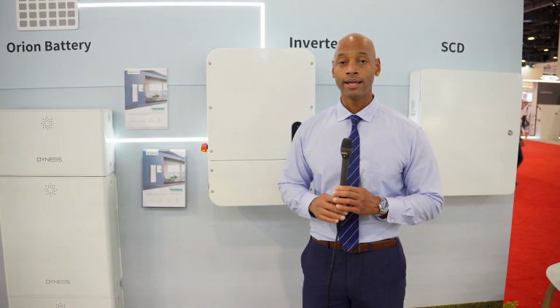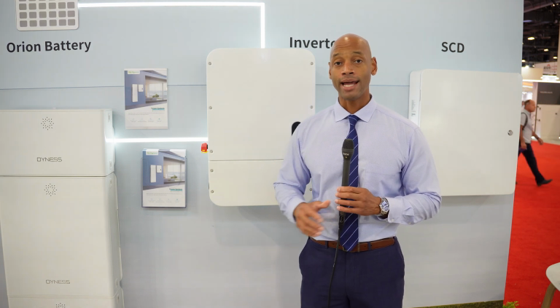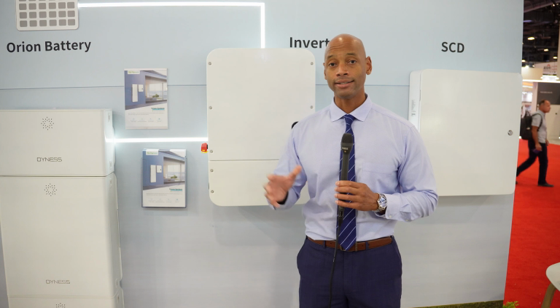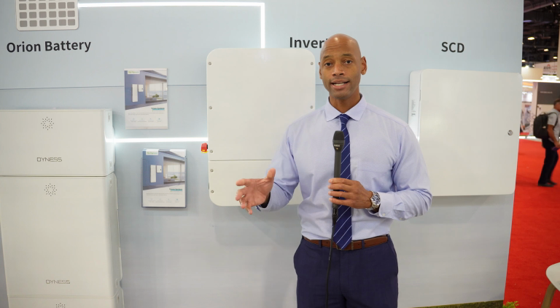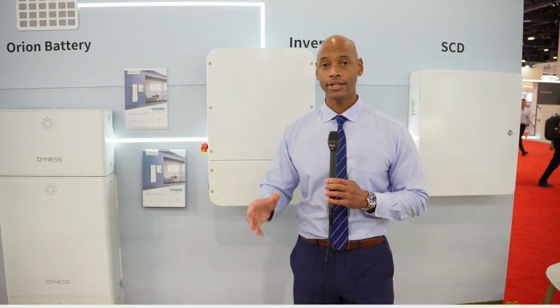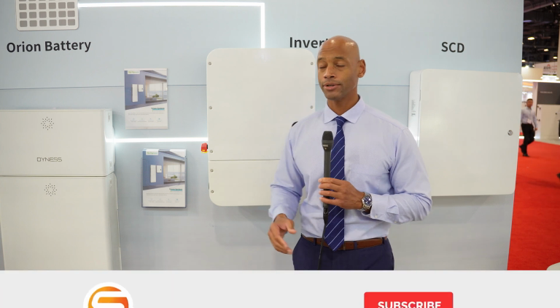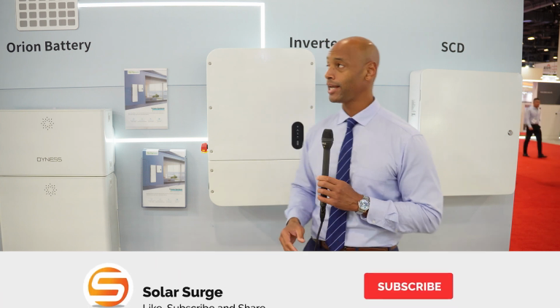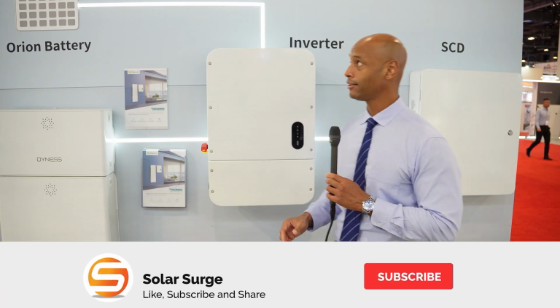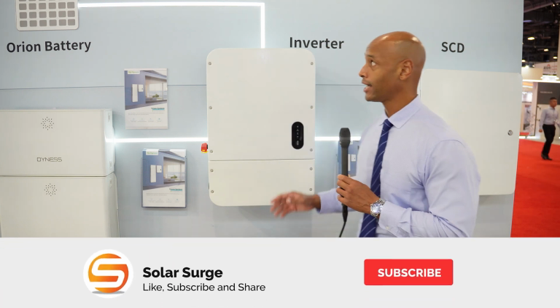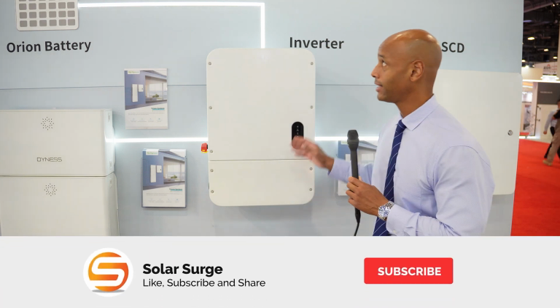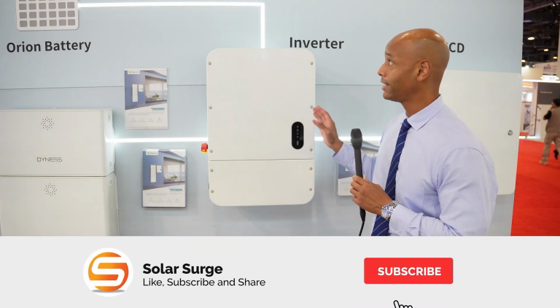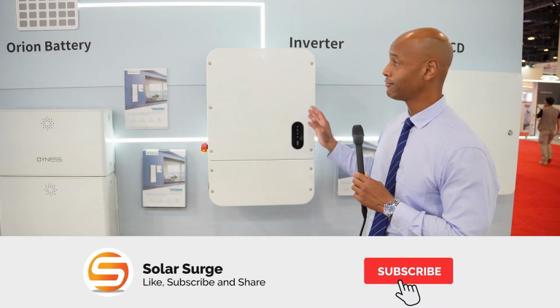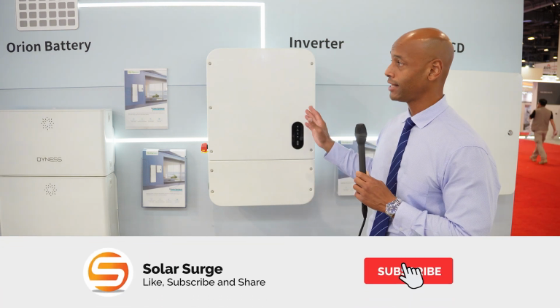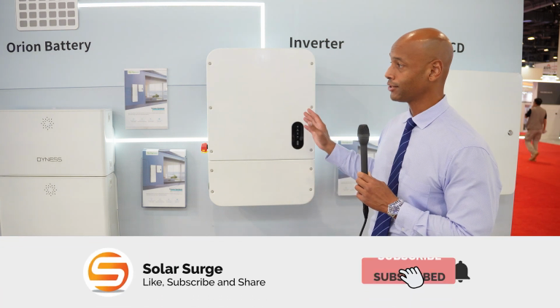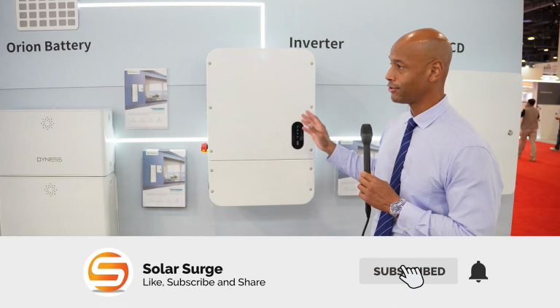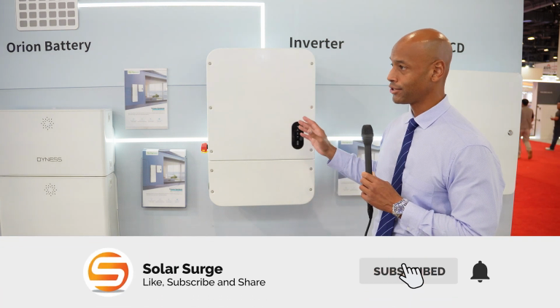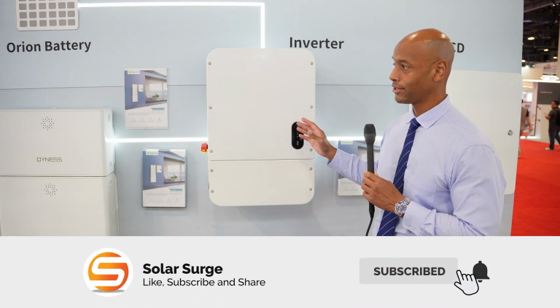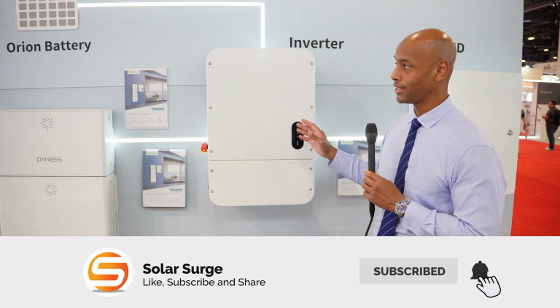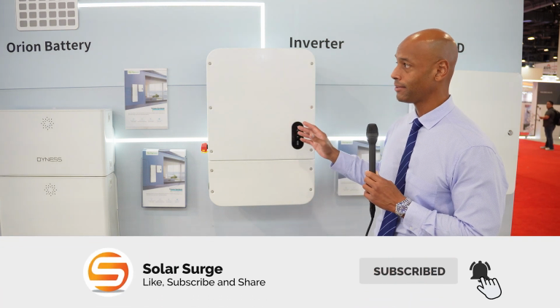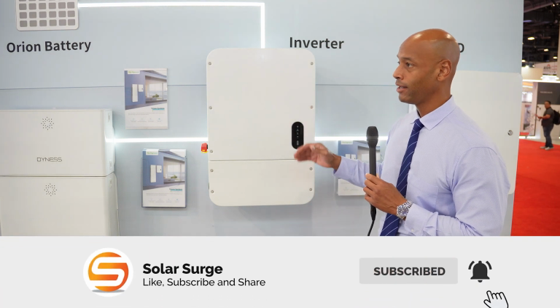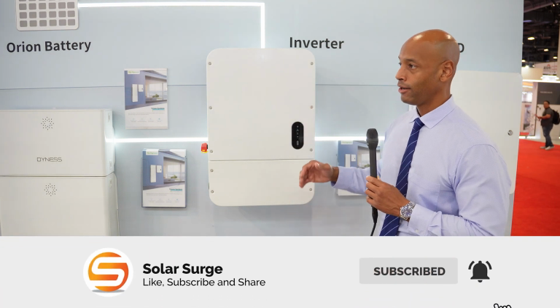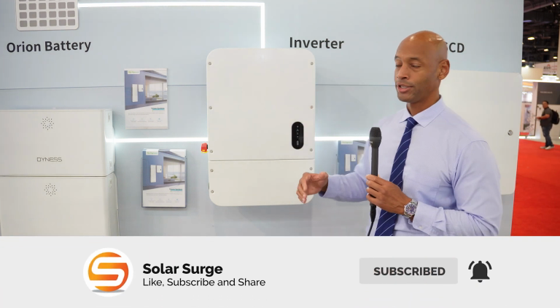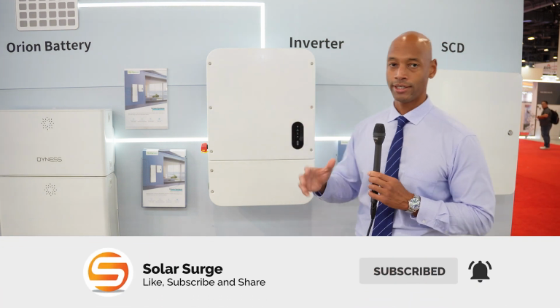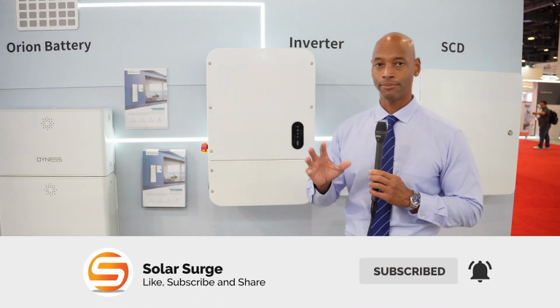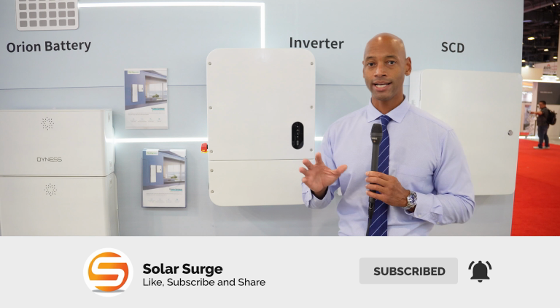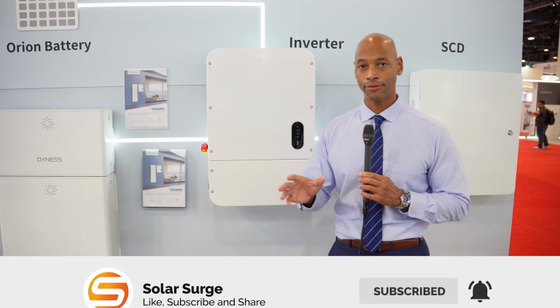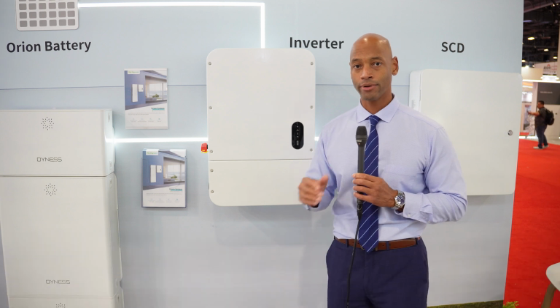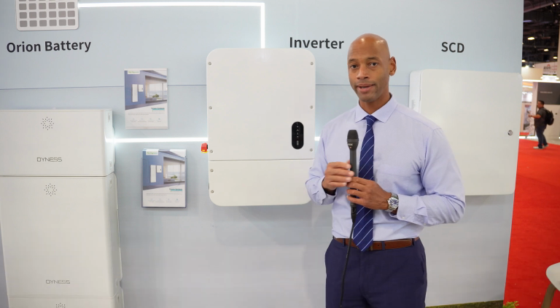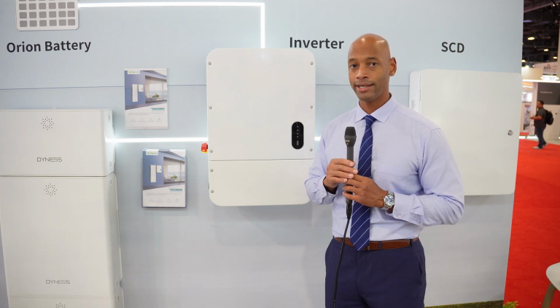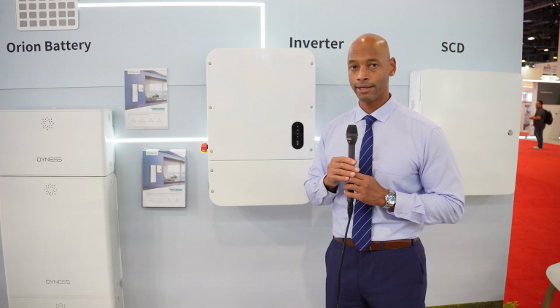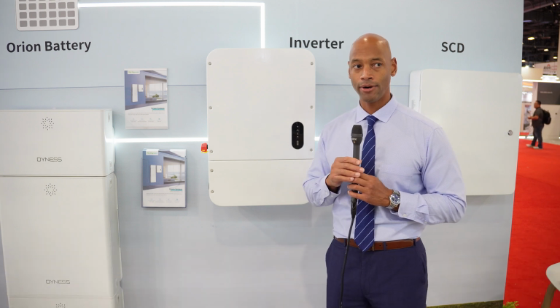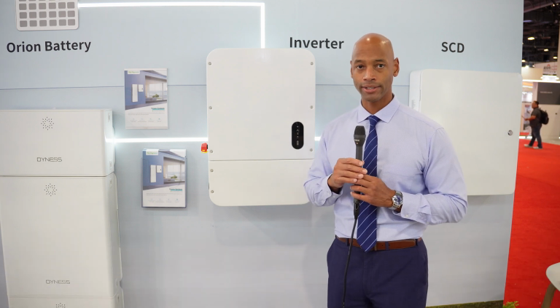Now in today's video, we're taking a look at the Dynas residential energy storage system, which is comprised of three main components.